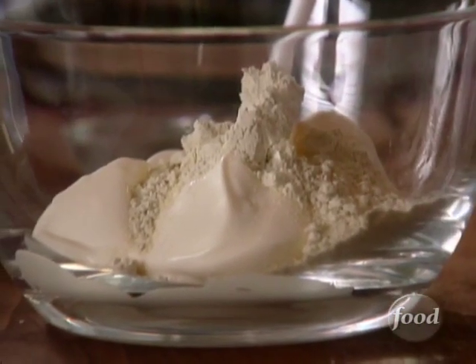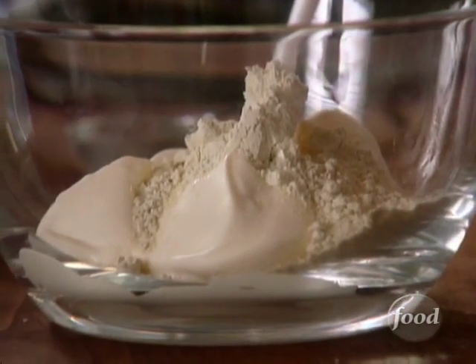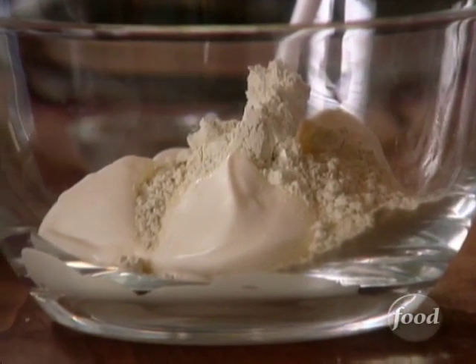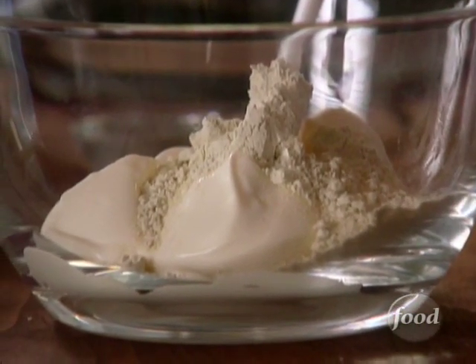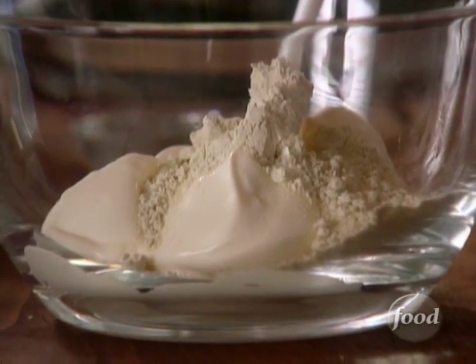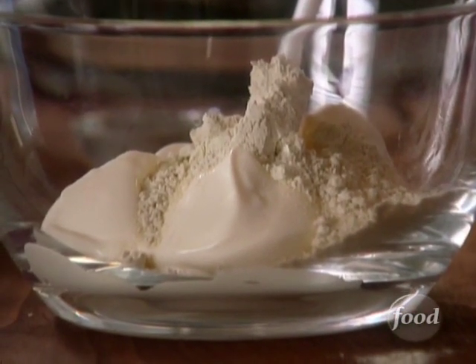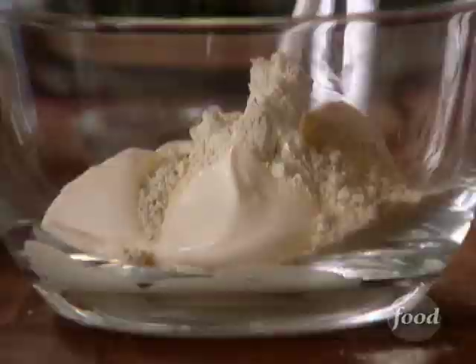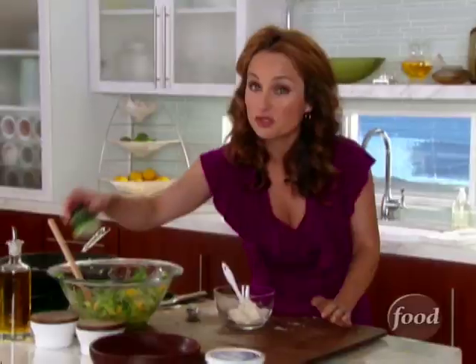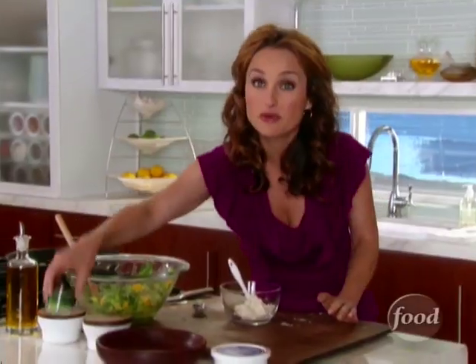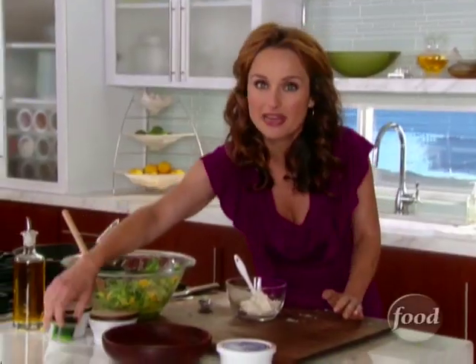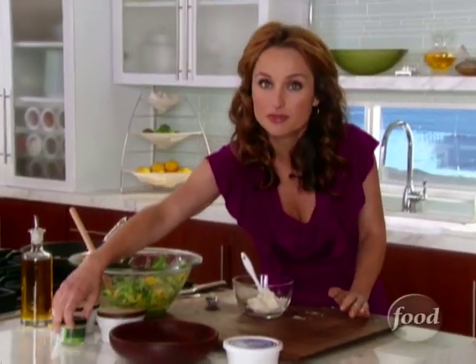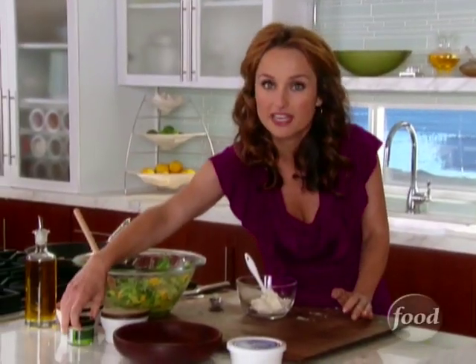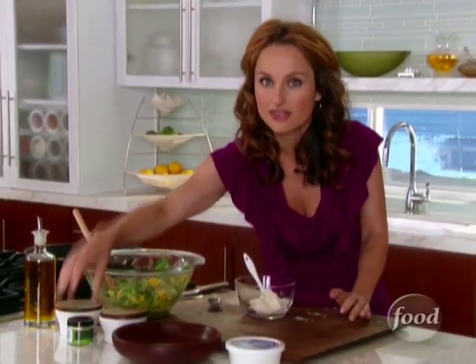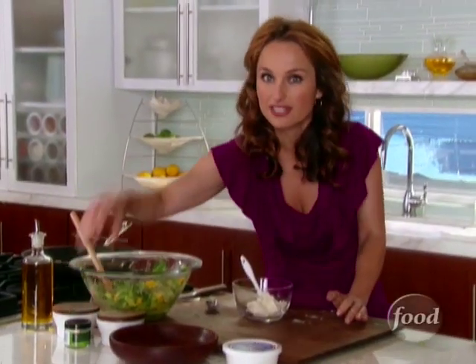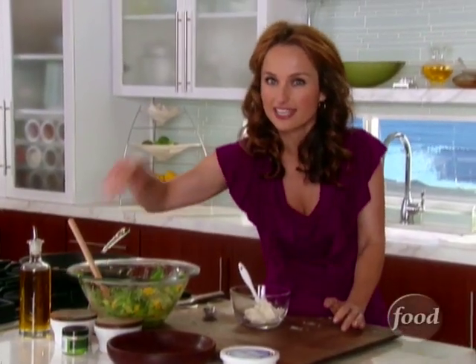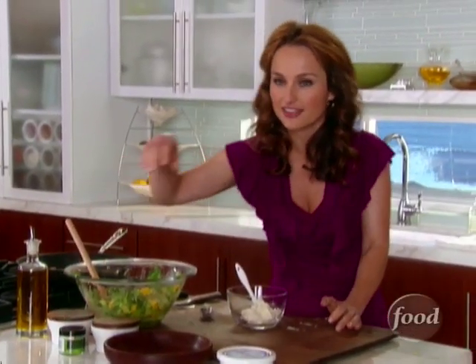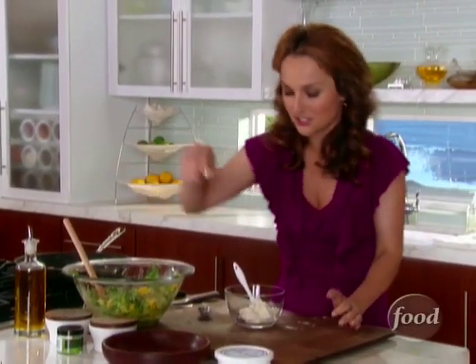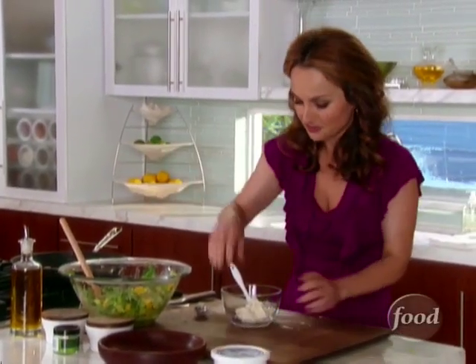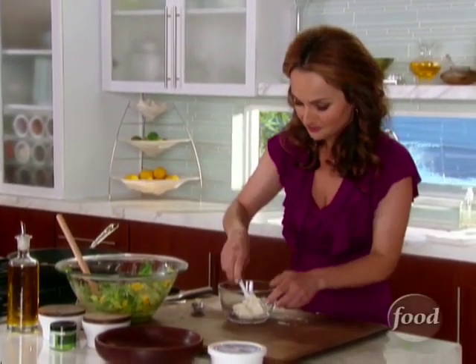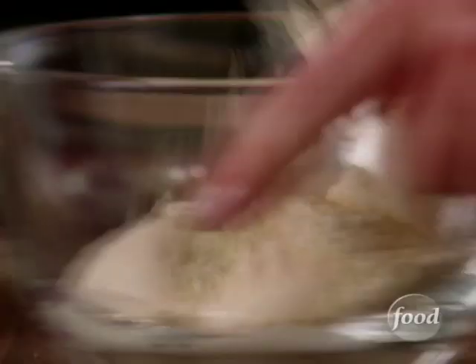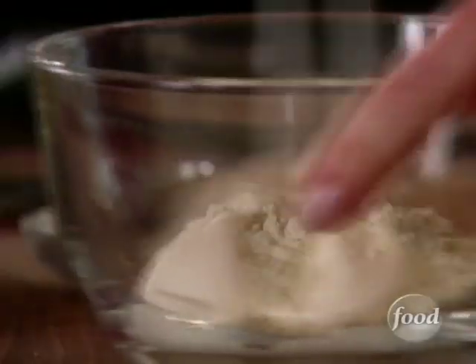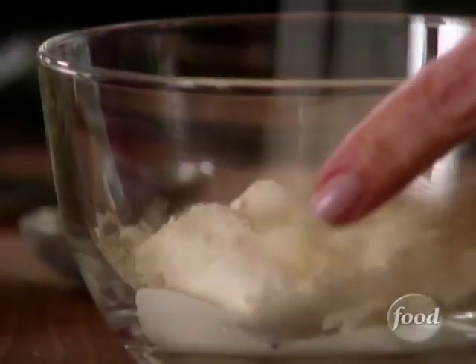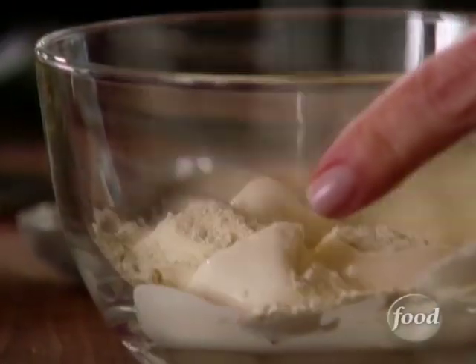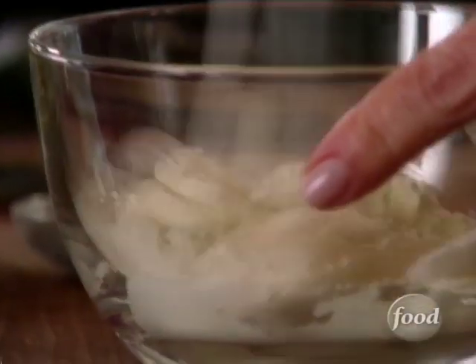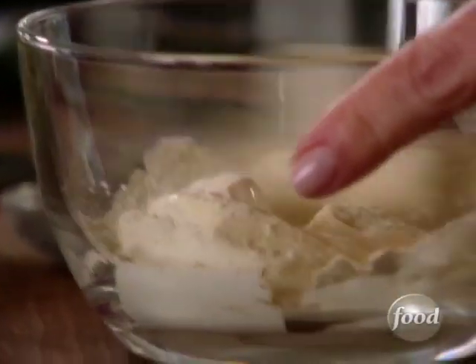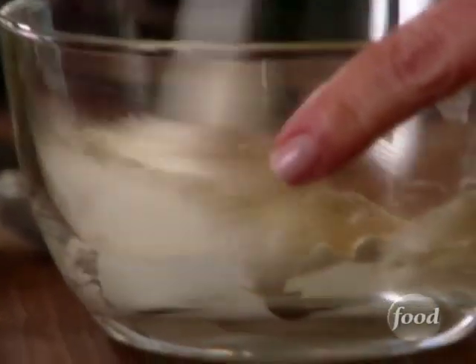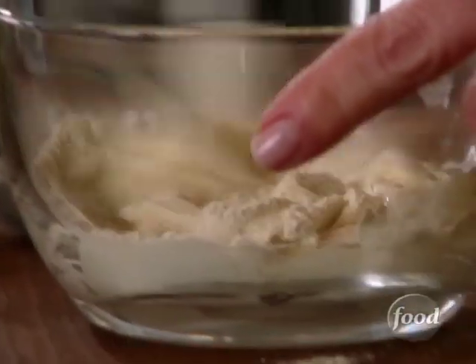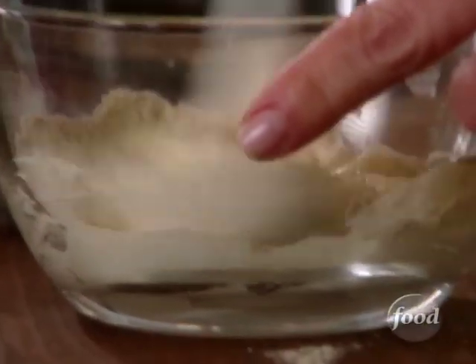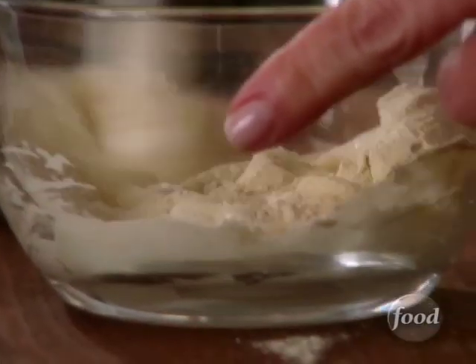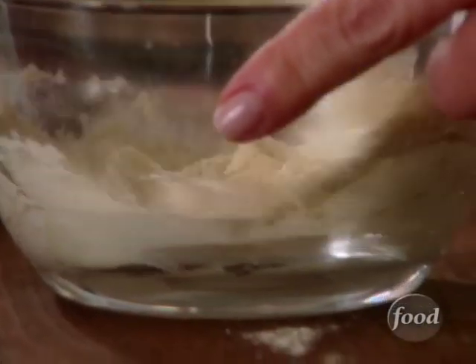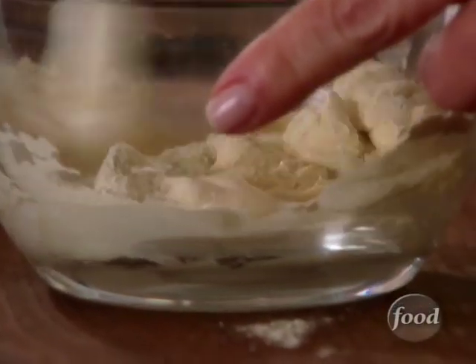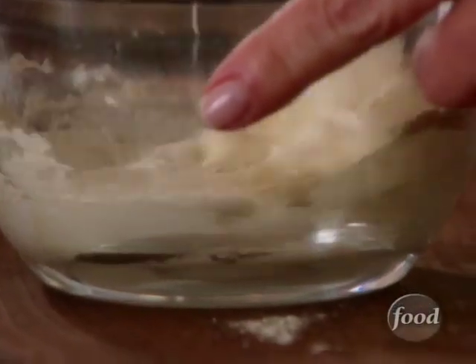This is a good thing to have — you could put it in mashed potatoes too. Mix that together. It's nice and creamy.